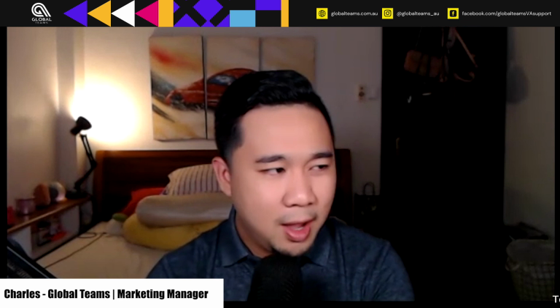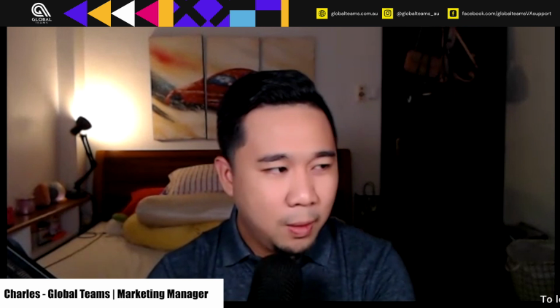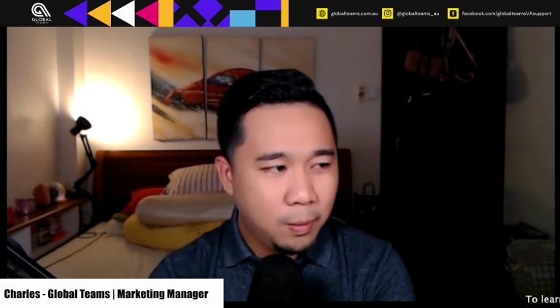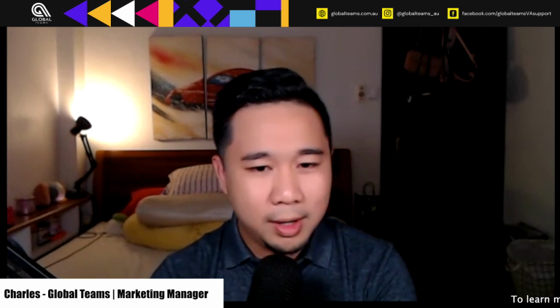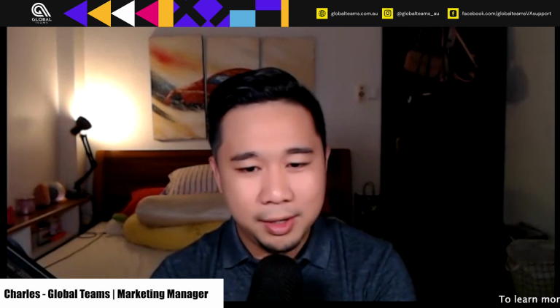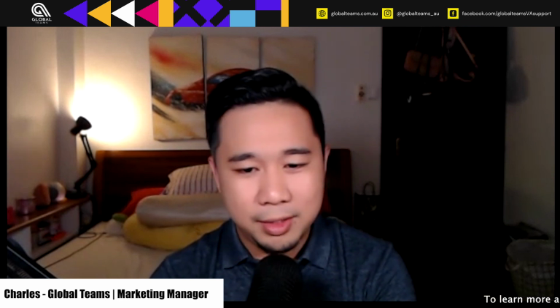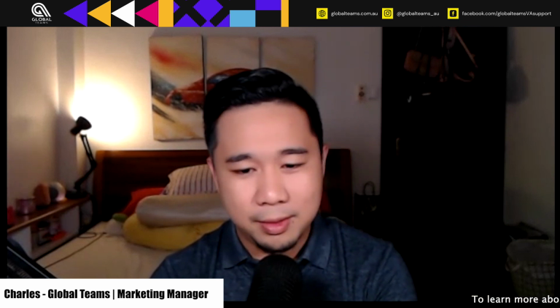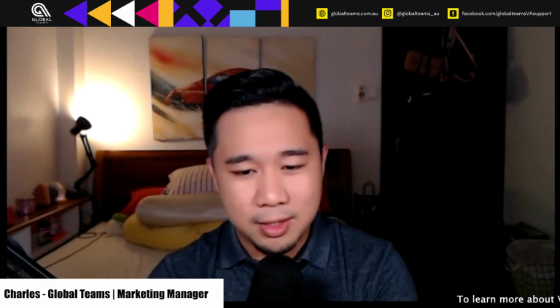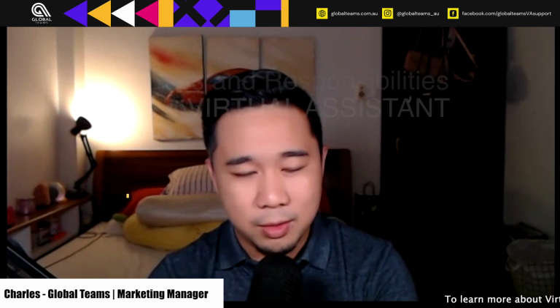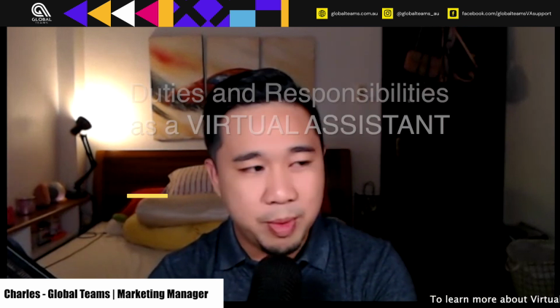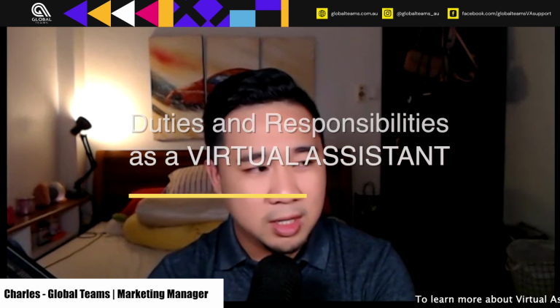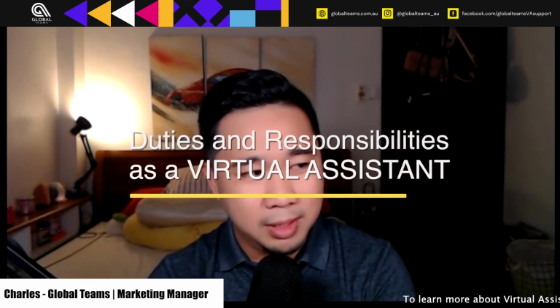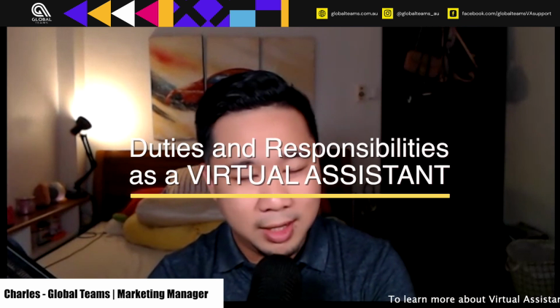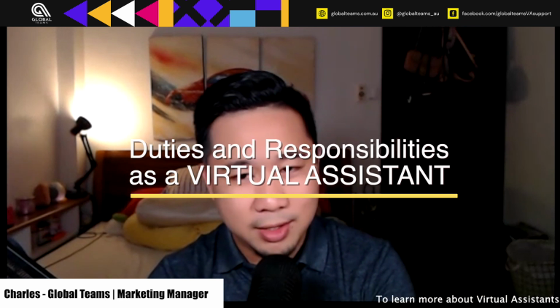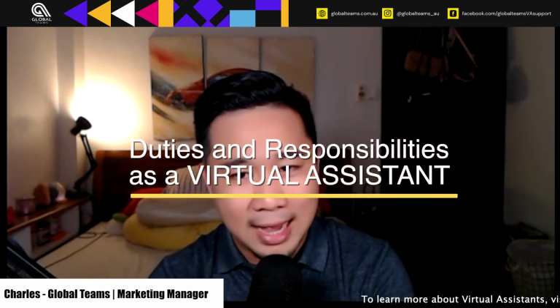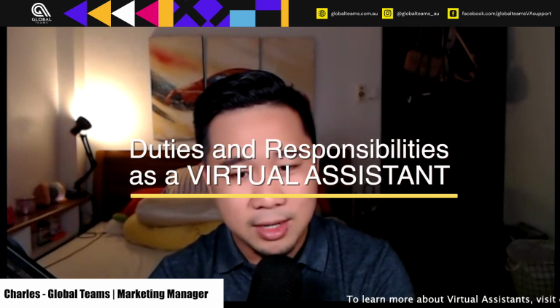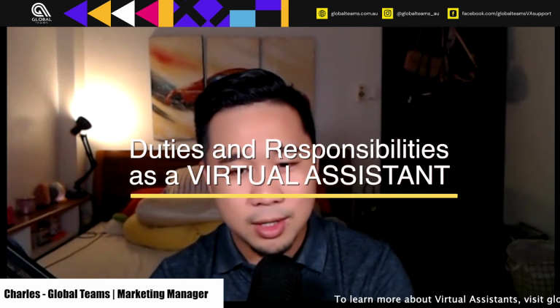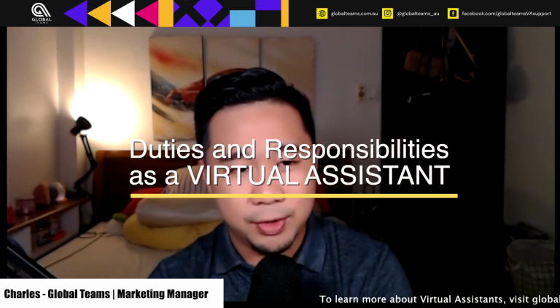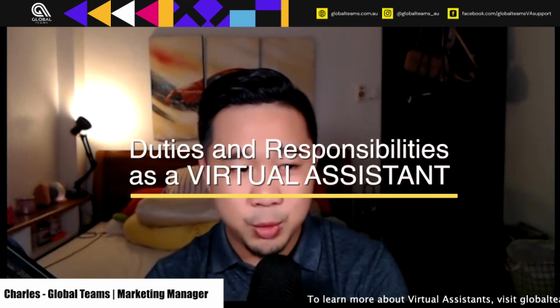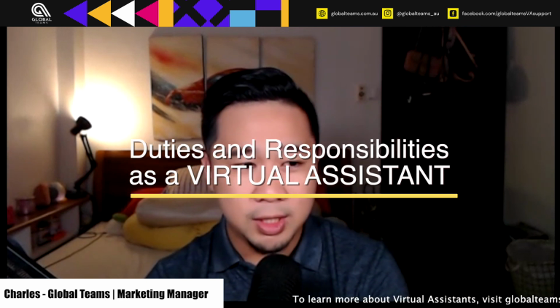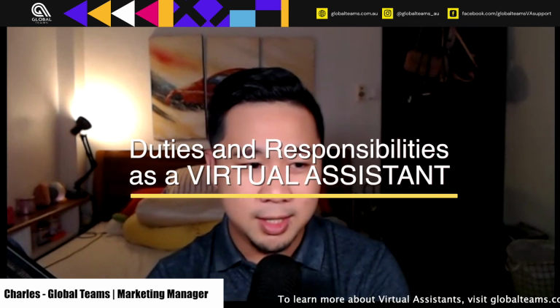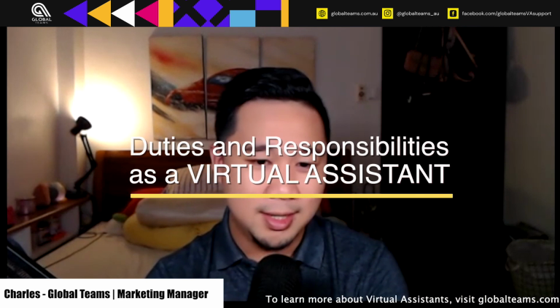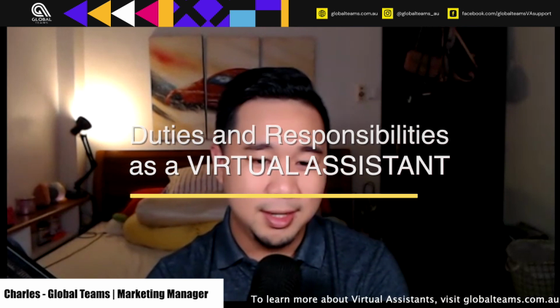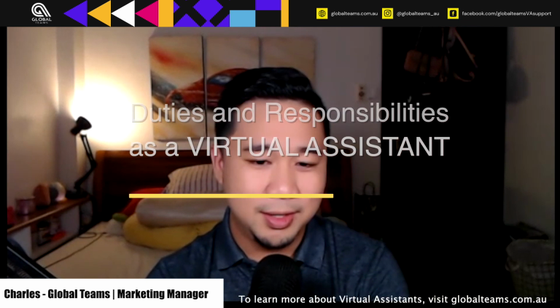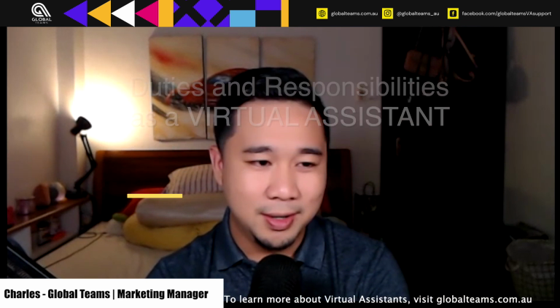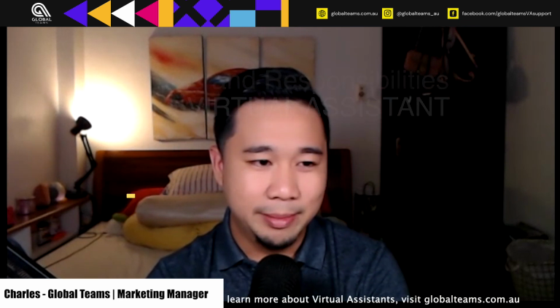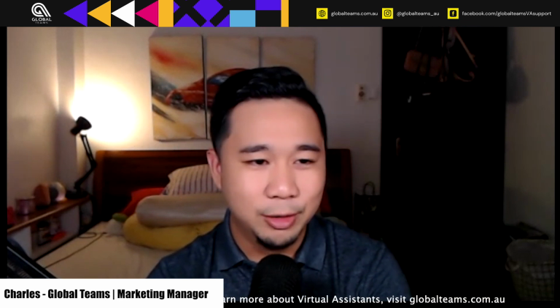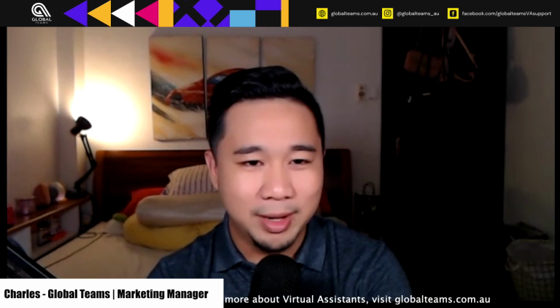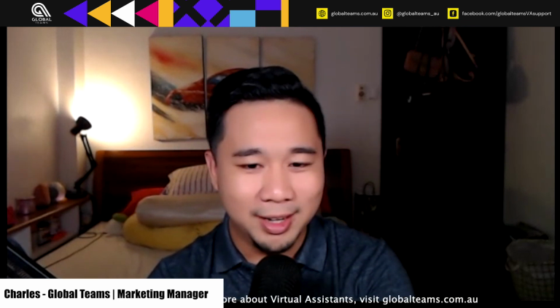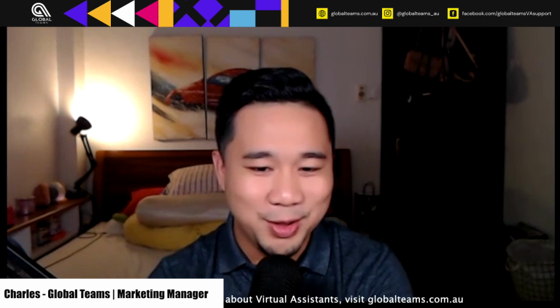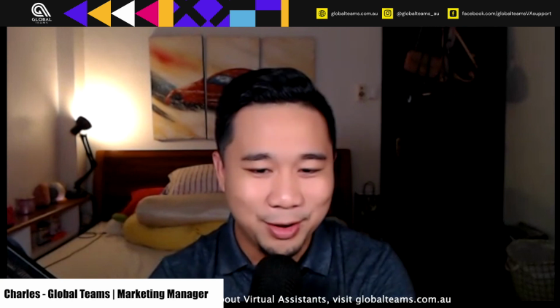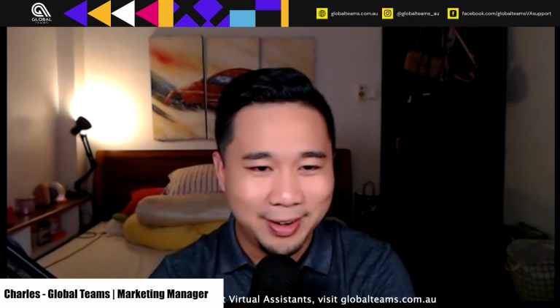What are your duties and responsibilities as a virtual assistant? Lumen, can you go first?